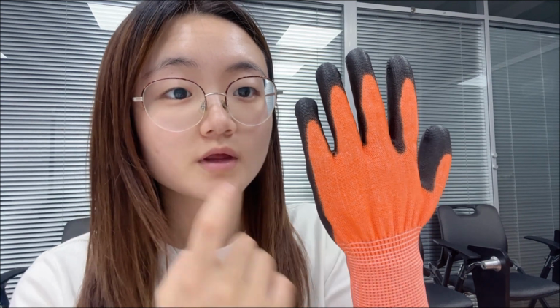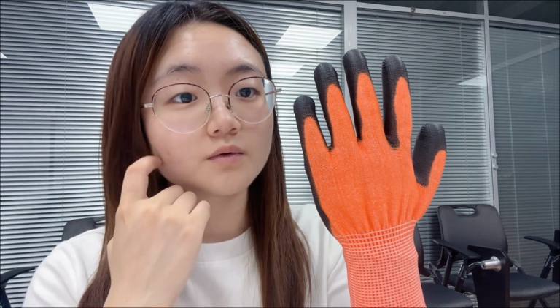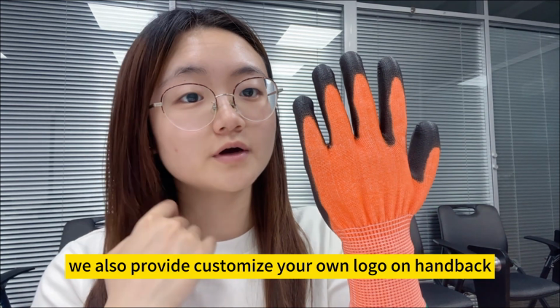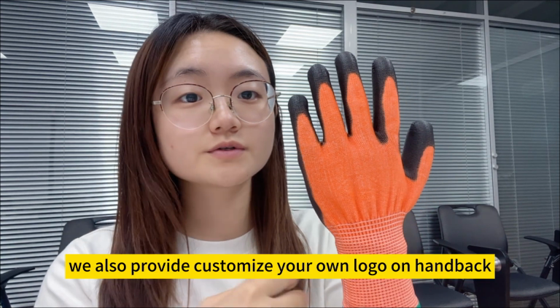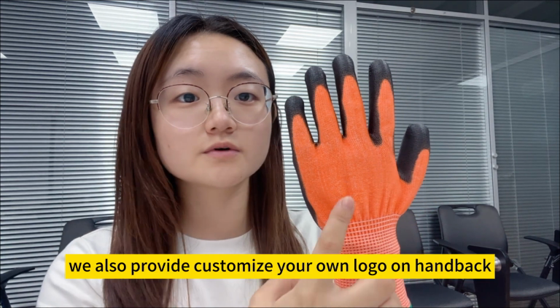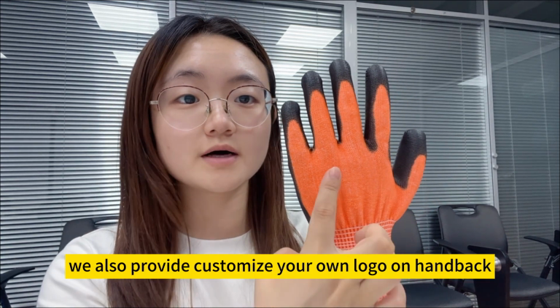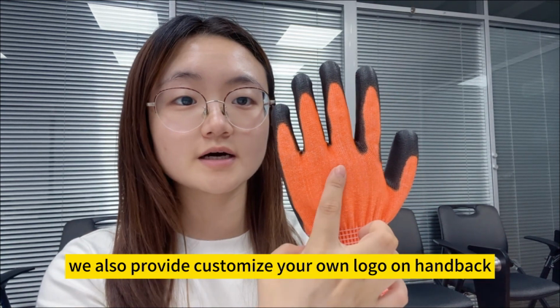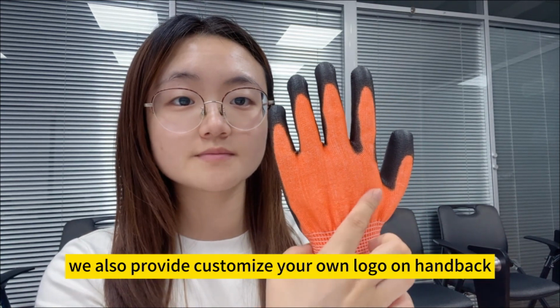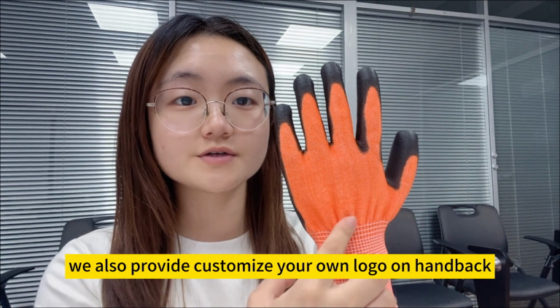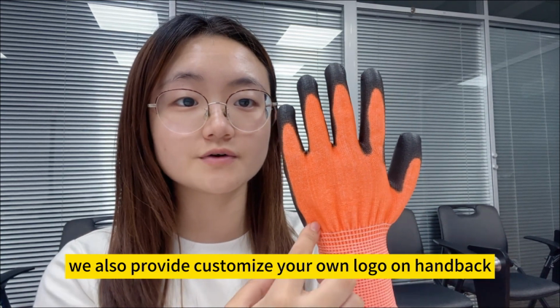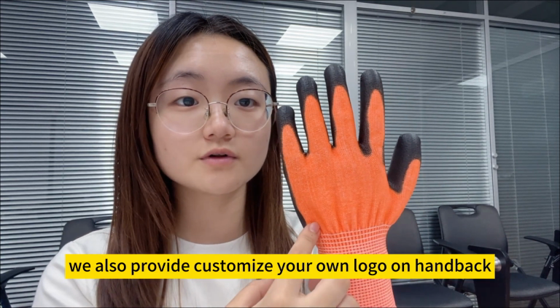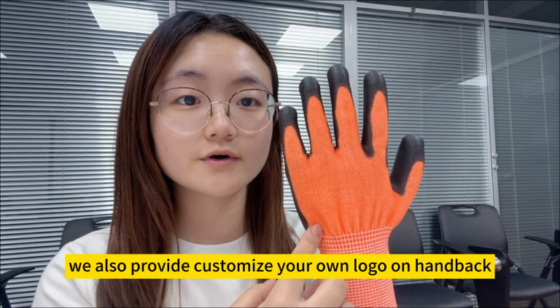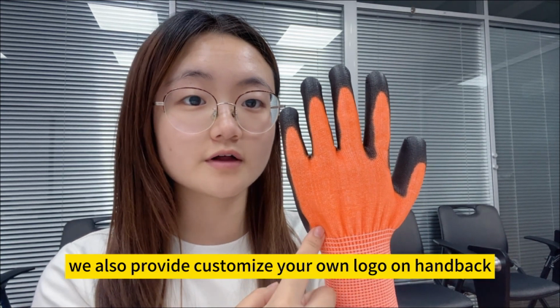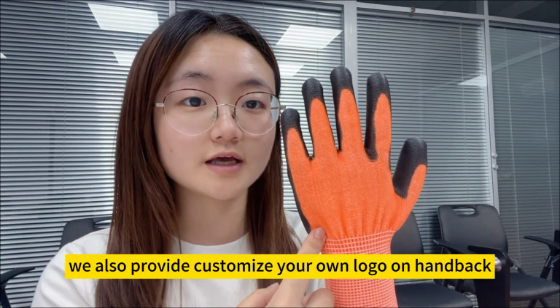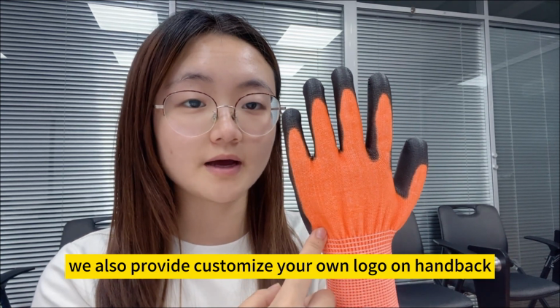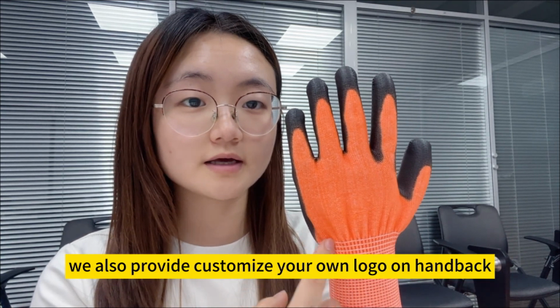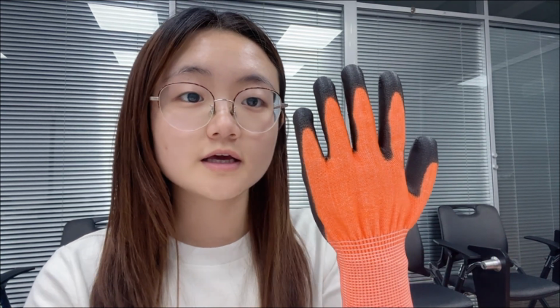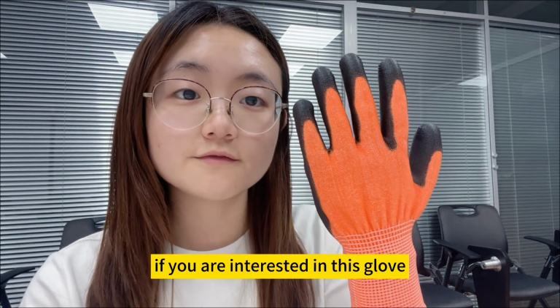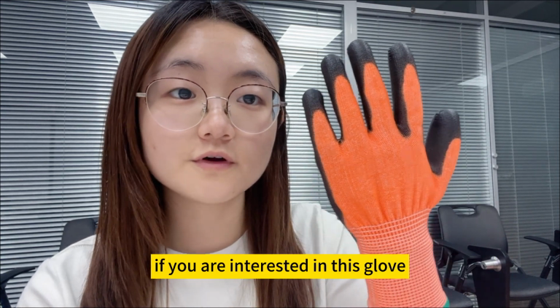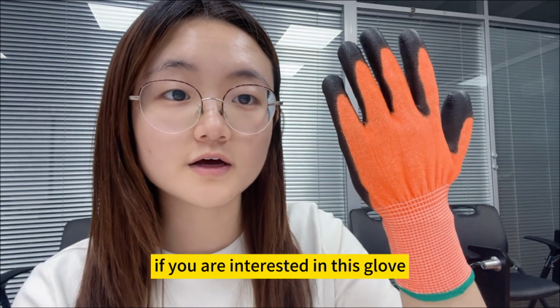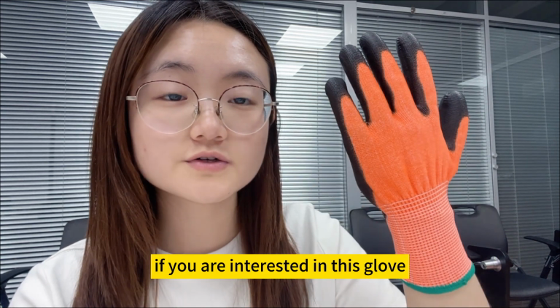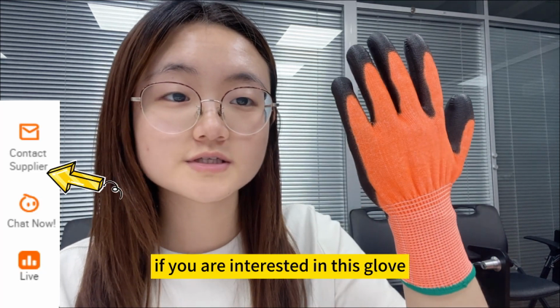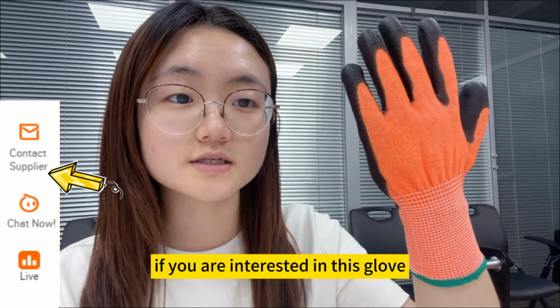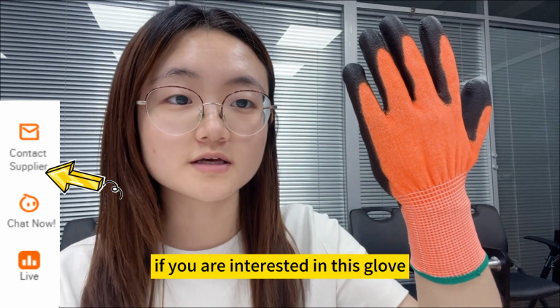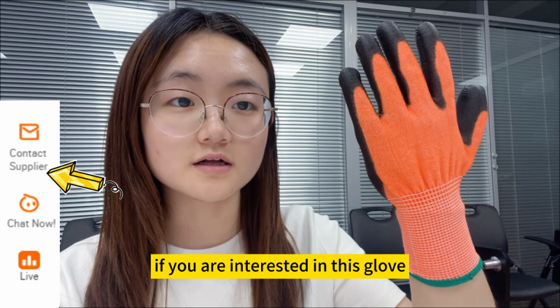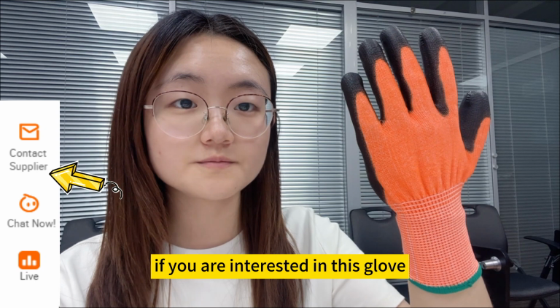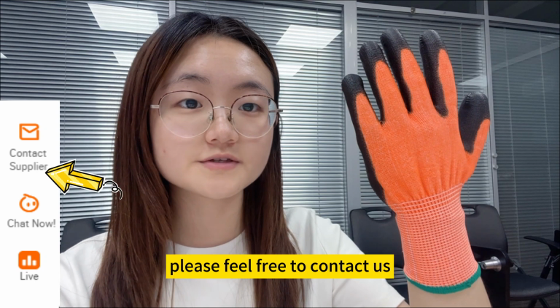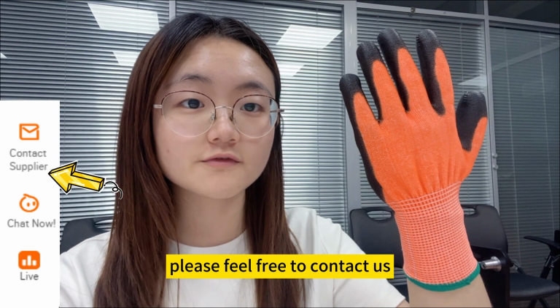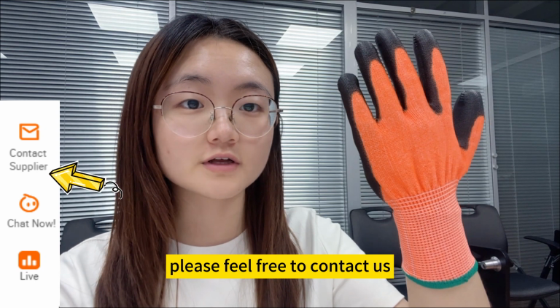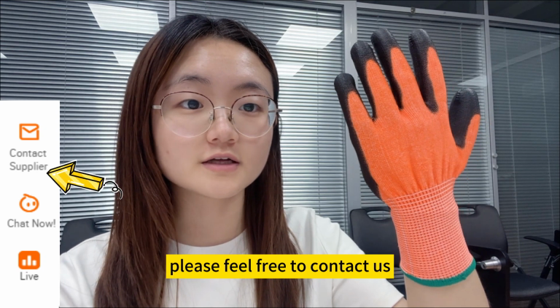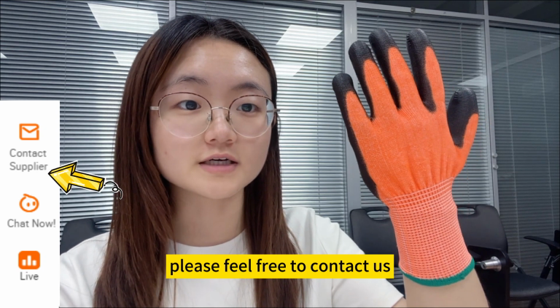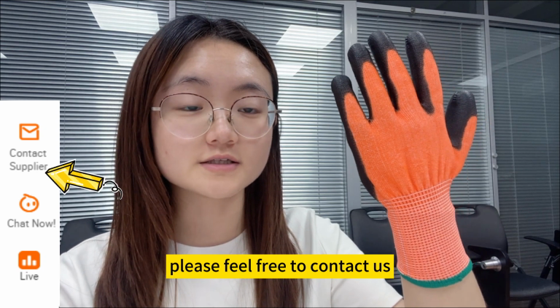We also provide customized own logo on hangtag. If you are interested in this glove, please feel free to contact us.